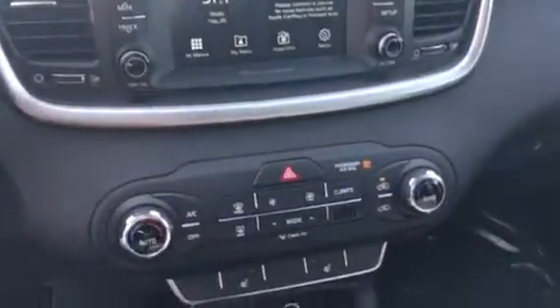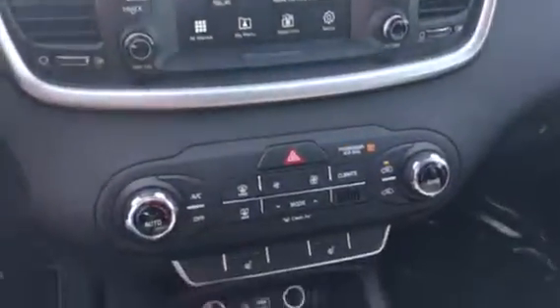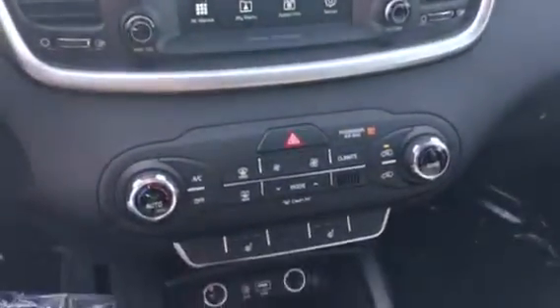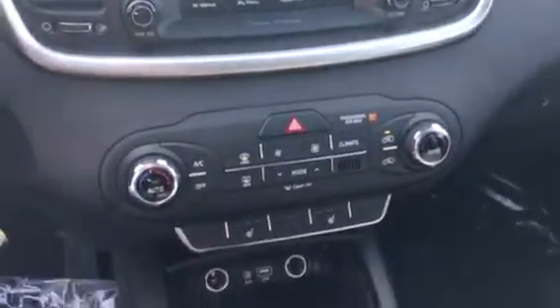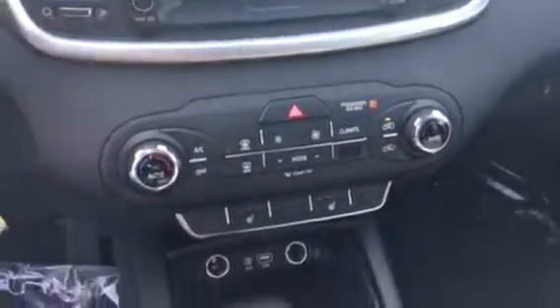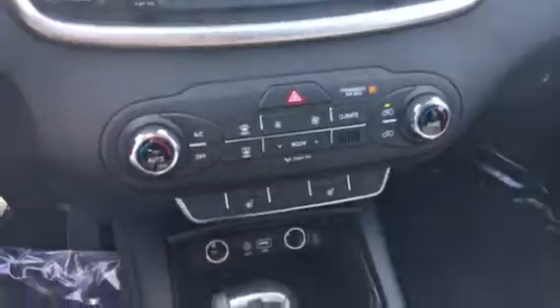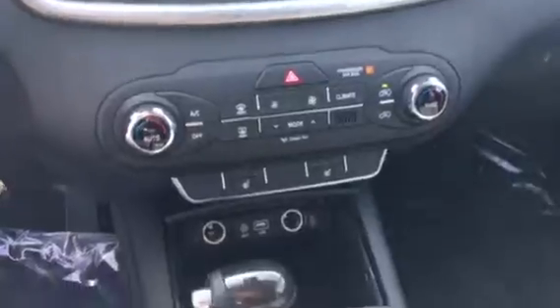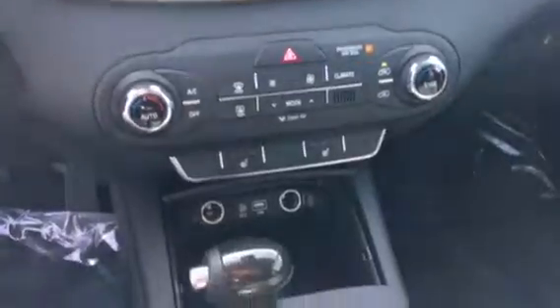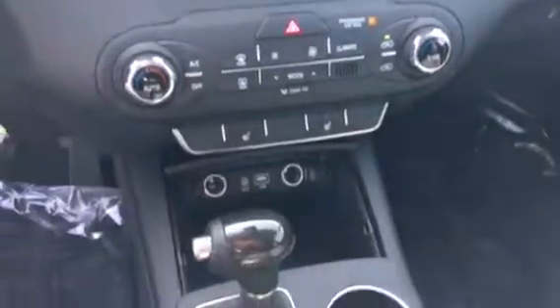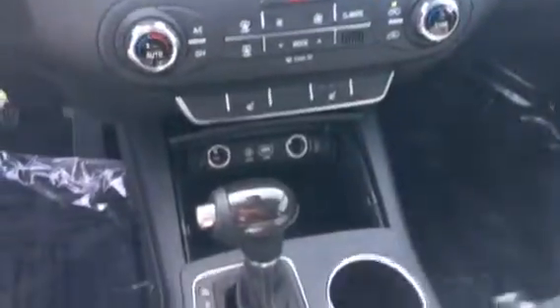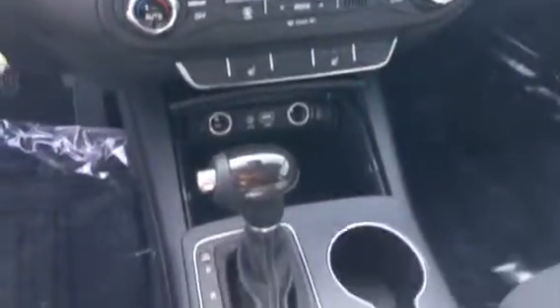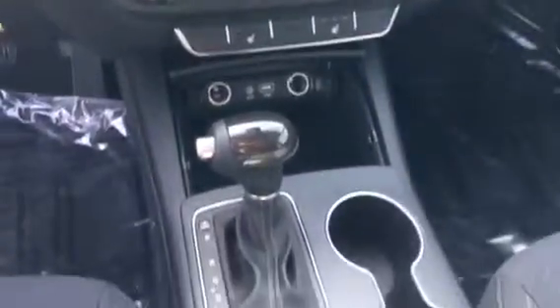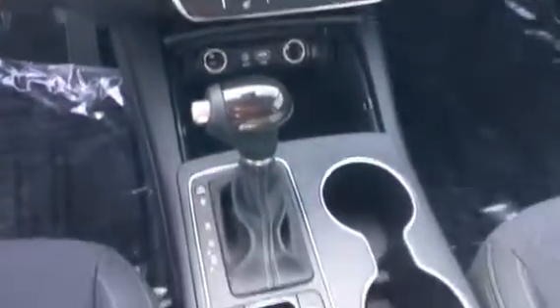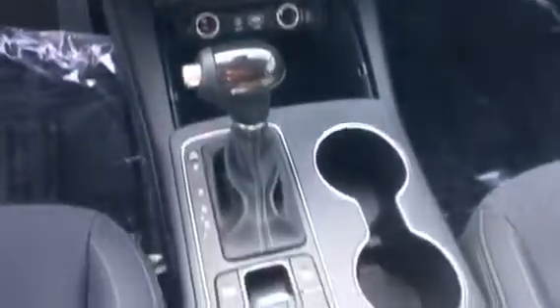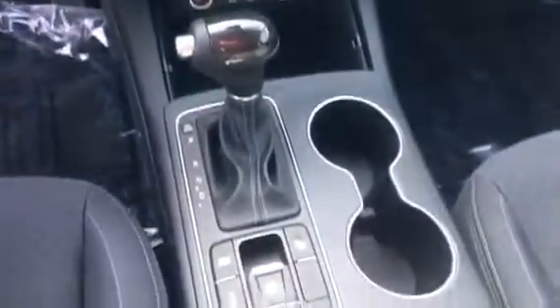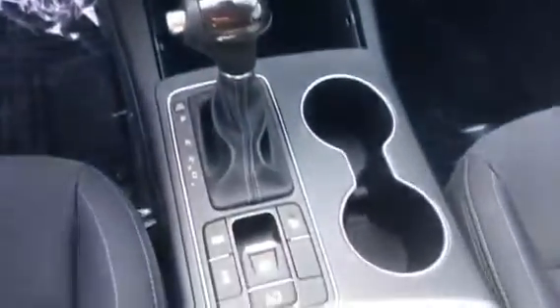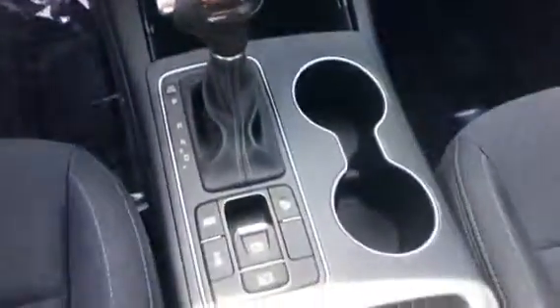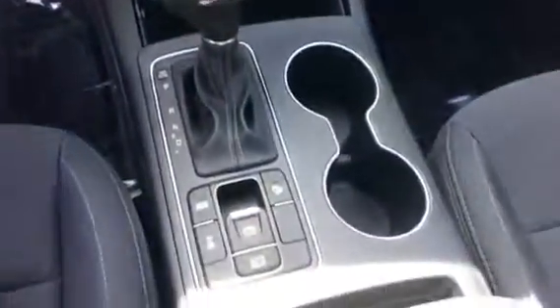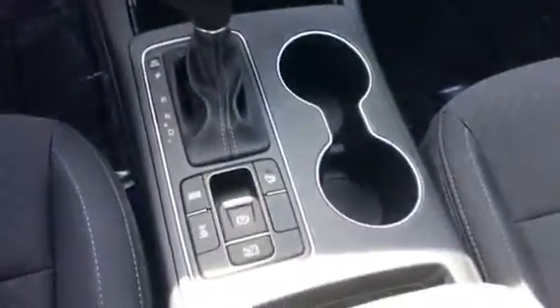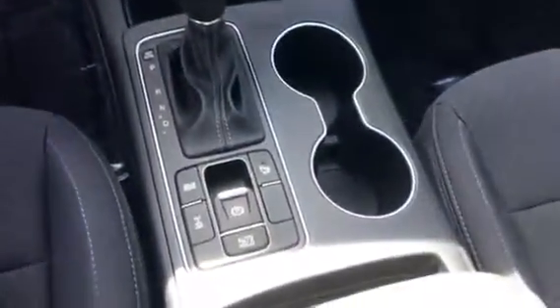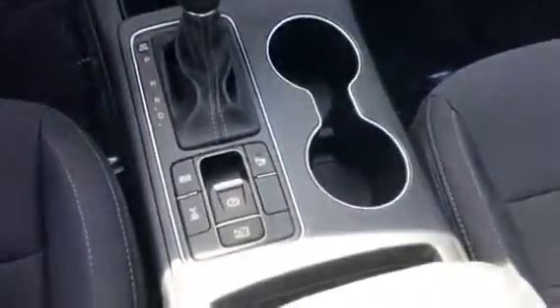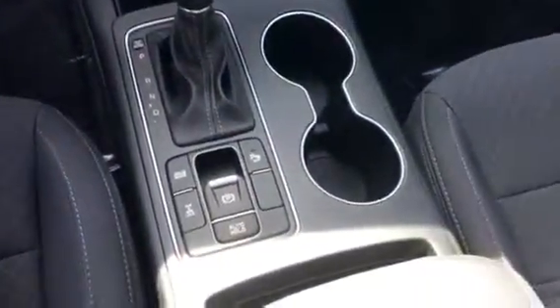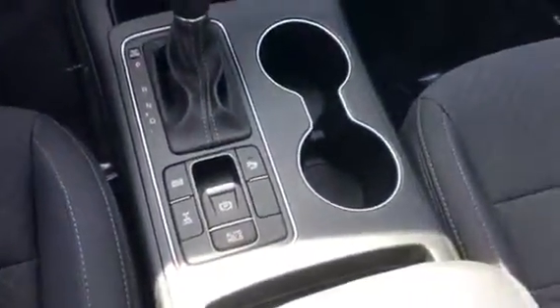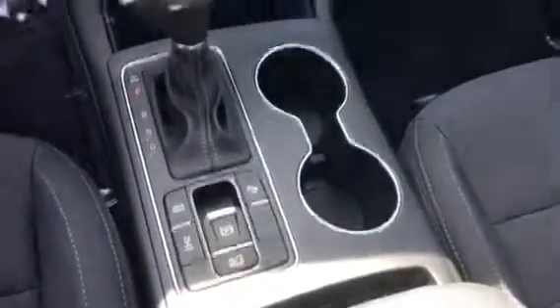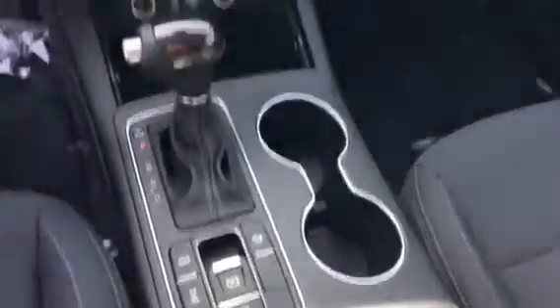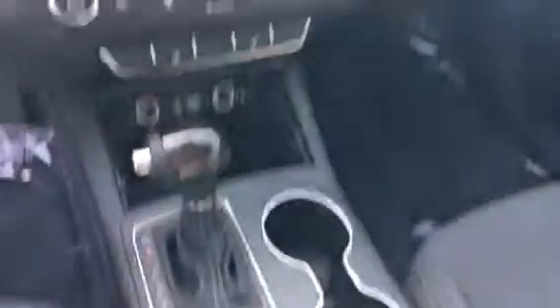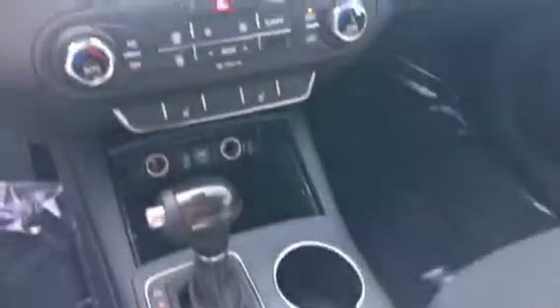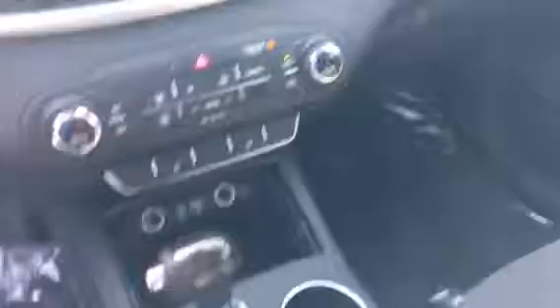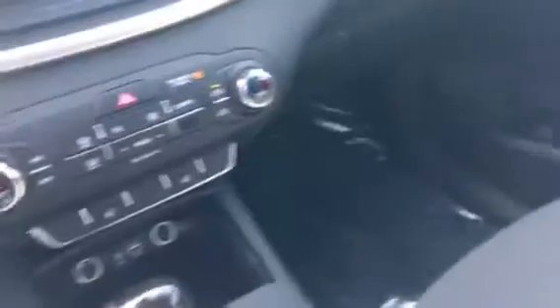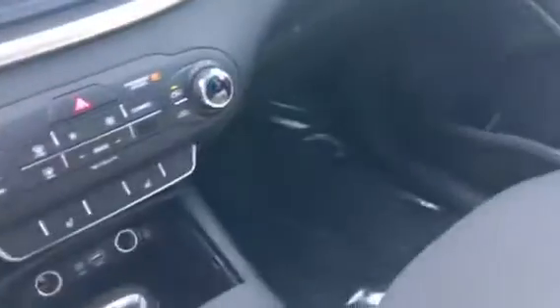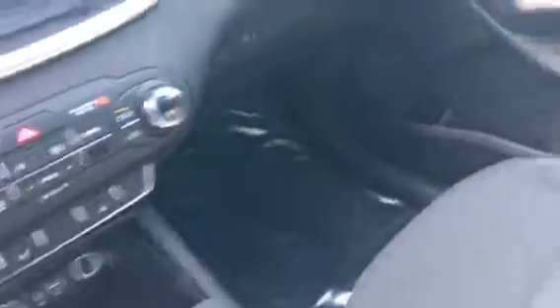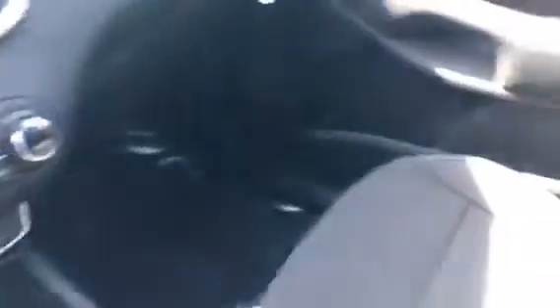Dual climate control, seat warmers, and a tiptronic transmission. It also has parking sensors on it.